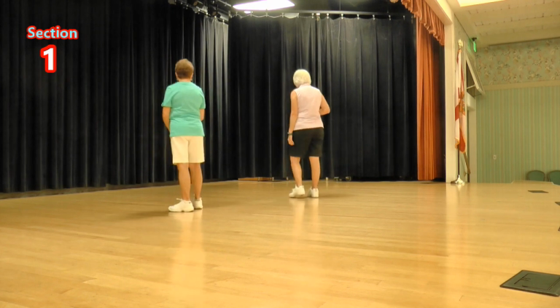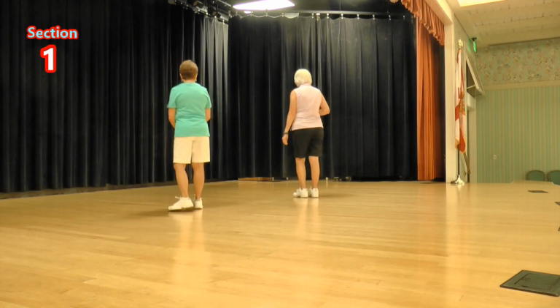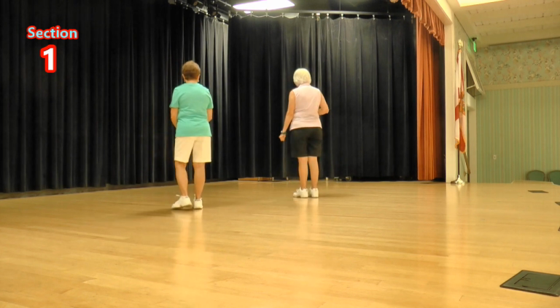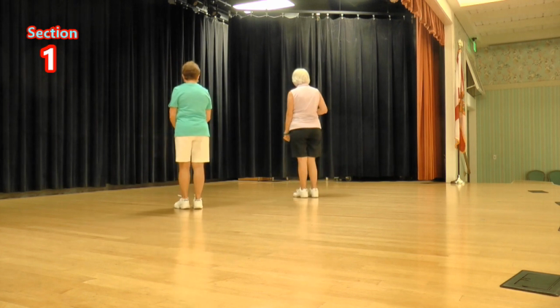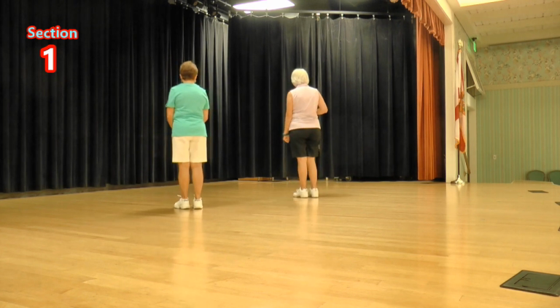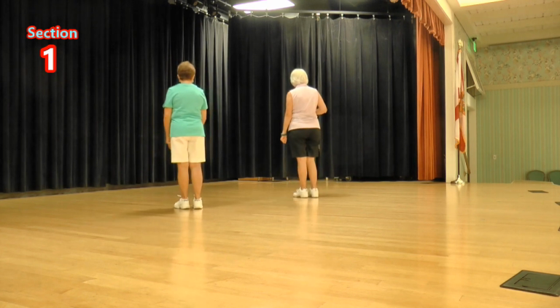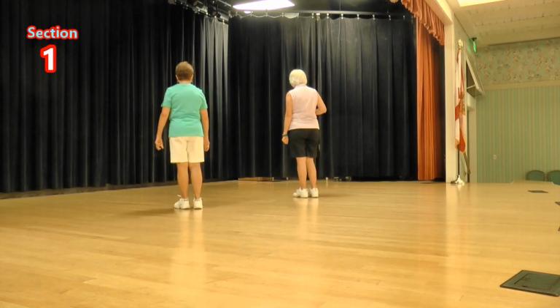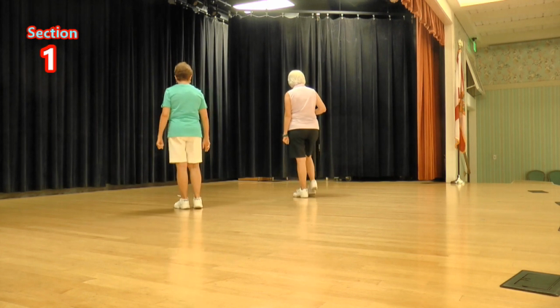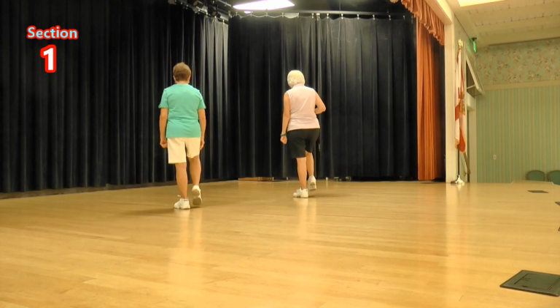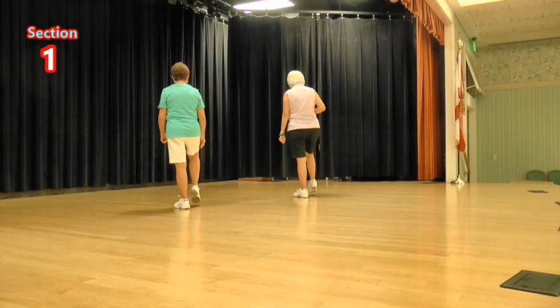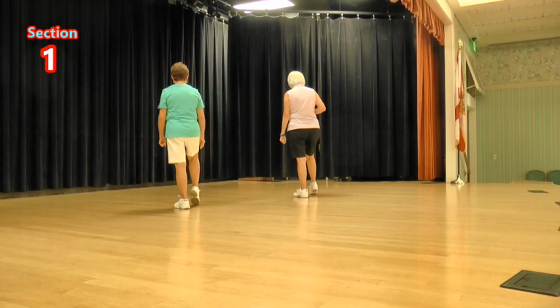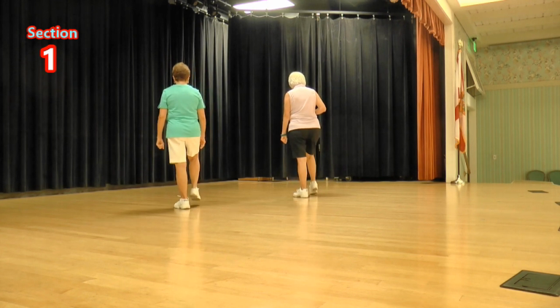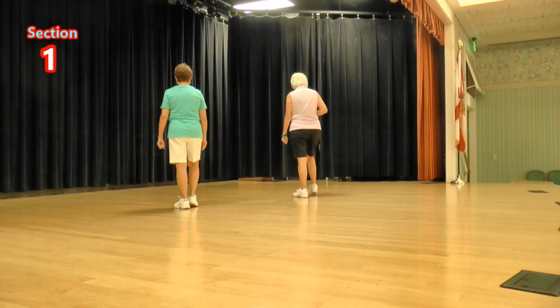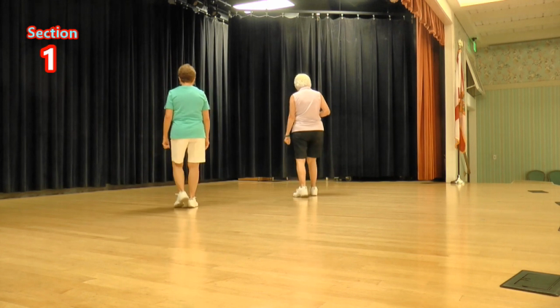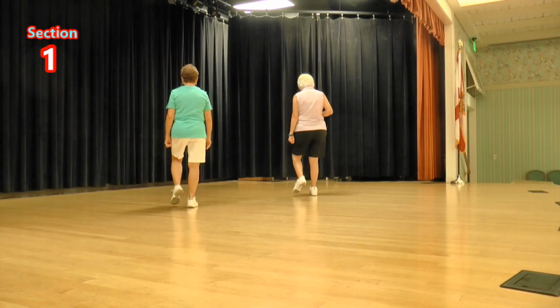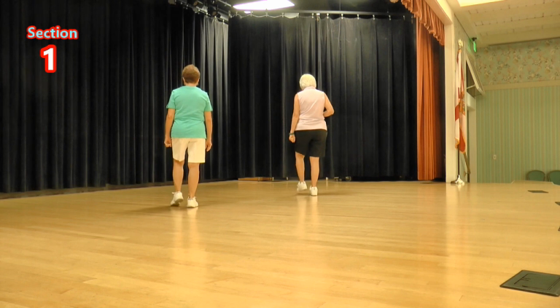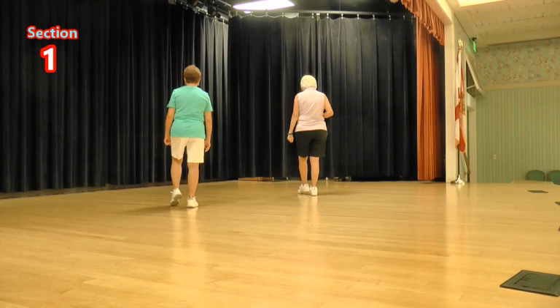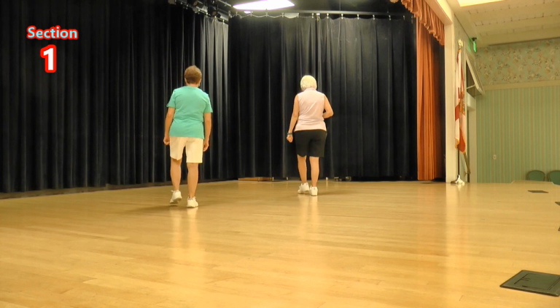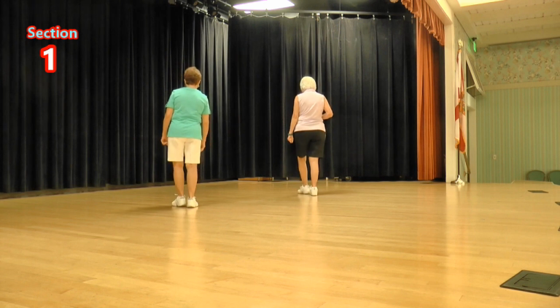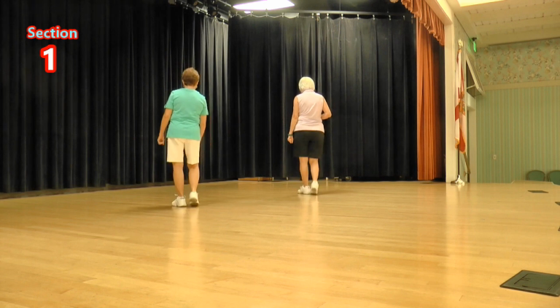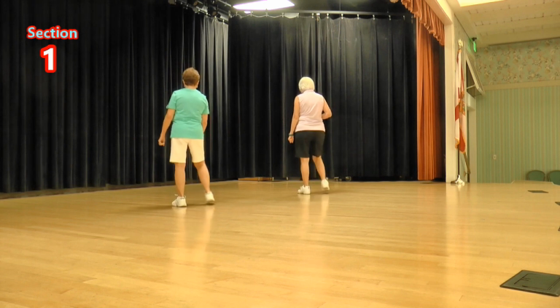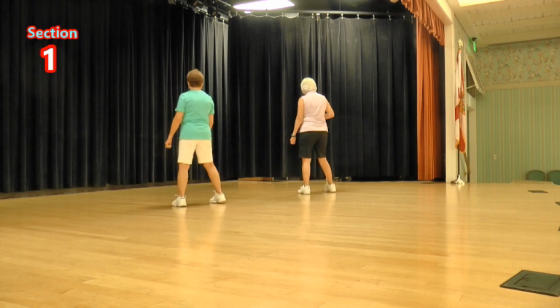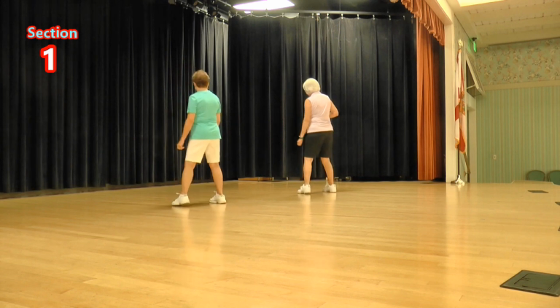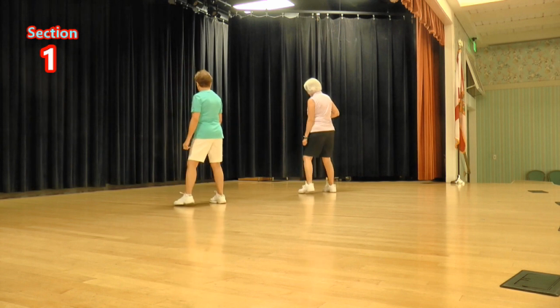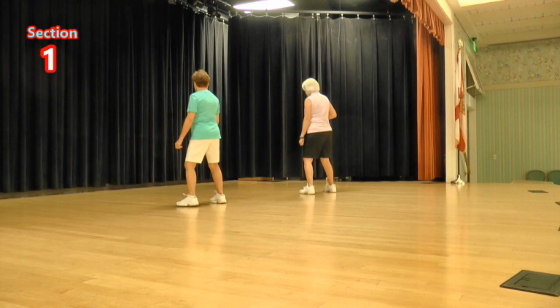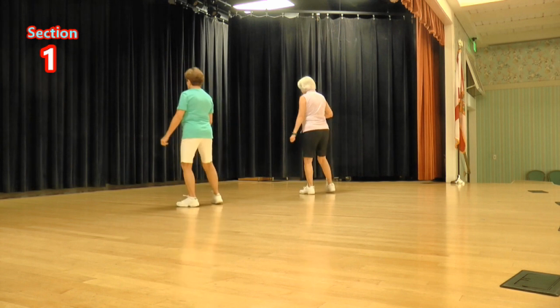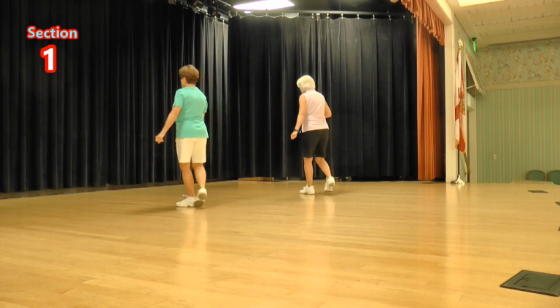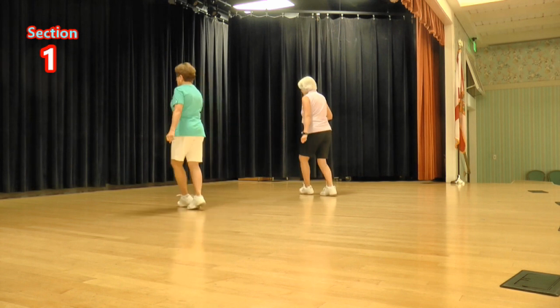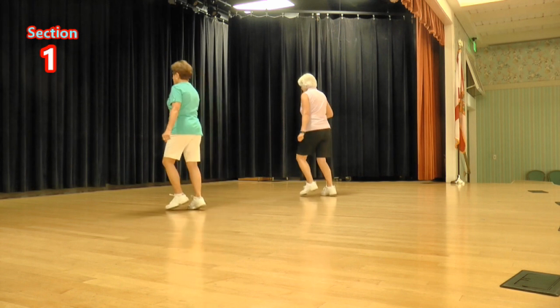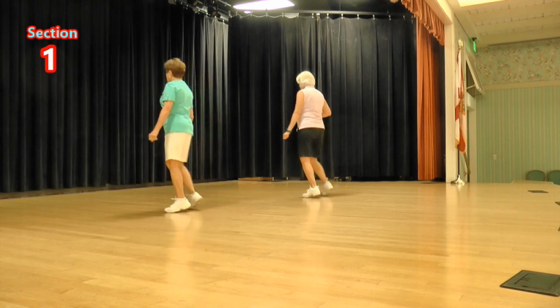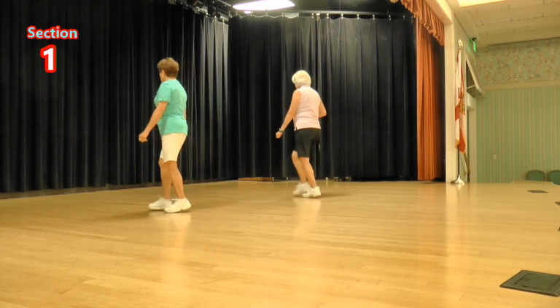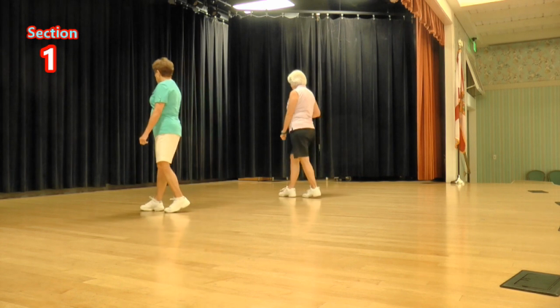Side toe strut, ready, again: toe strut, toe strut, side rock, behind side cross.